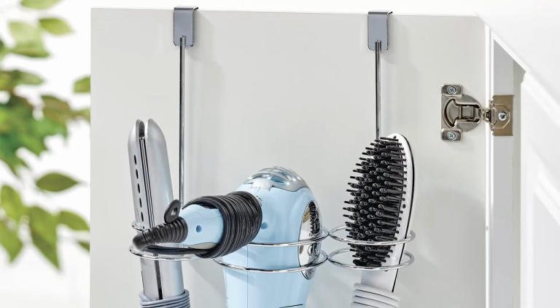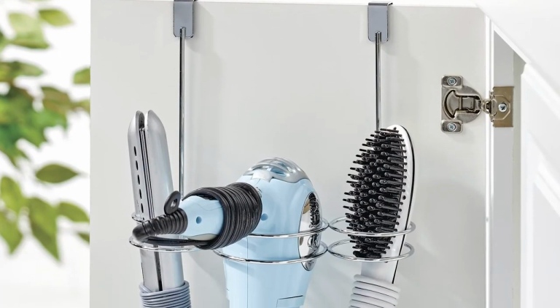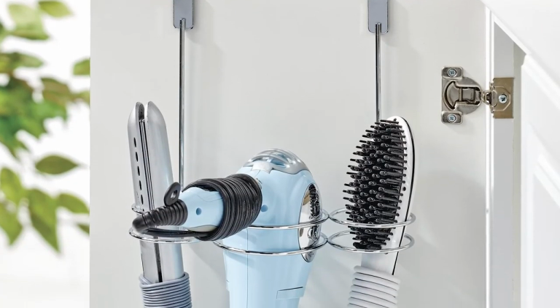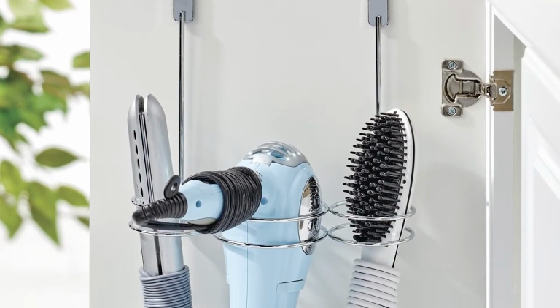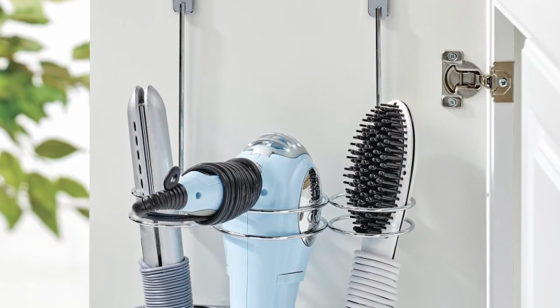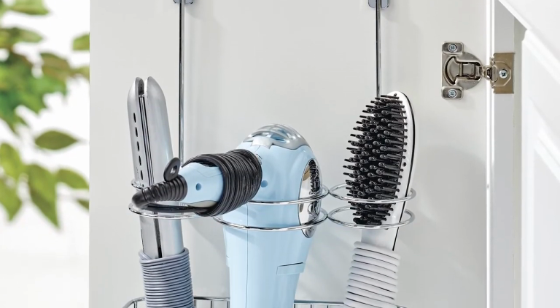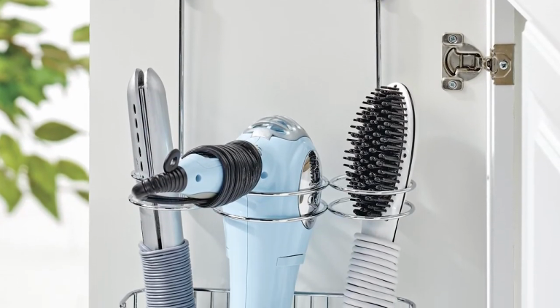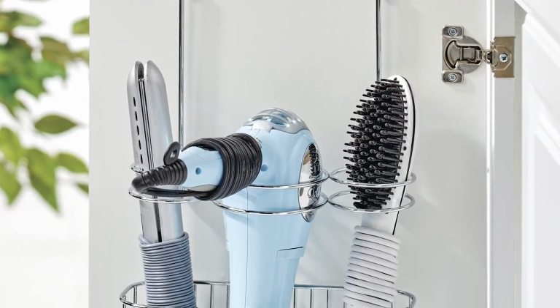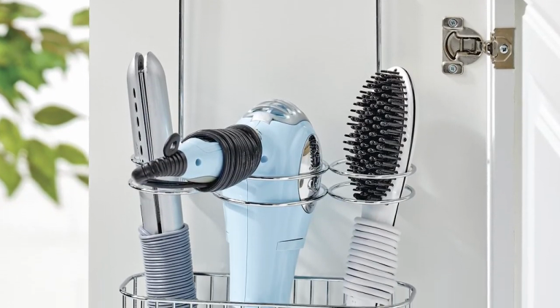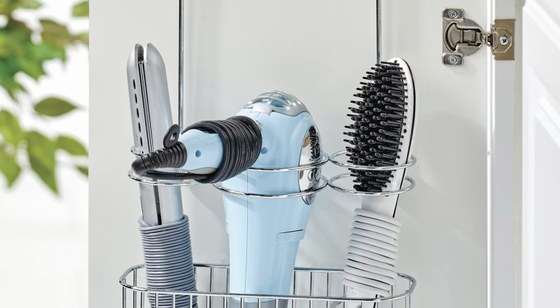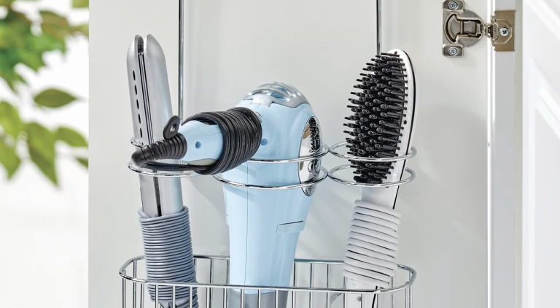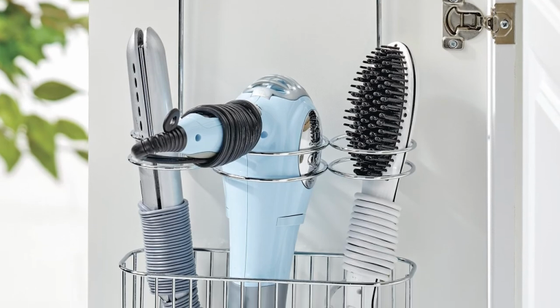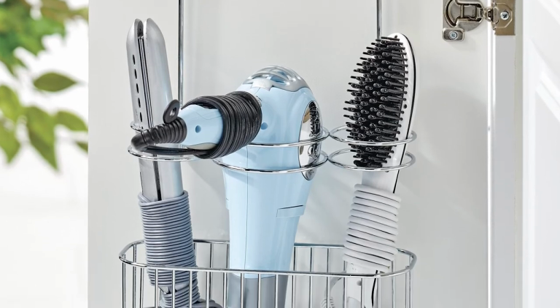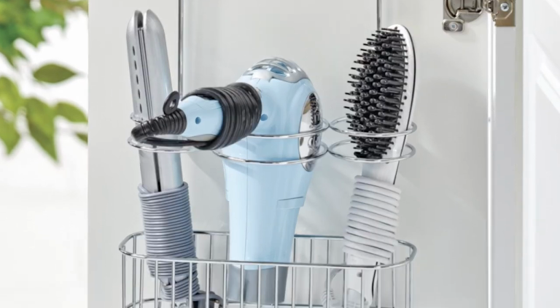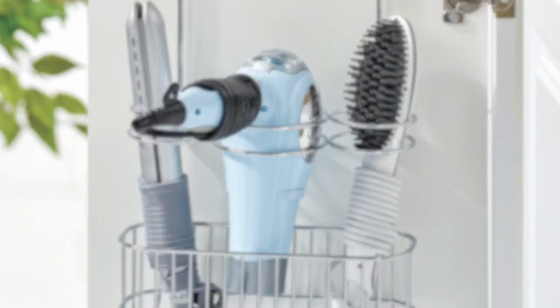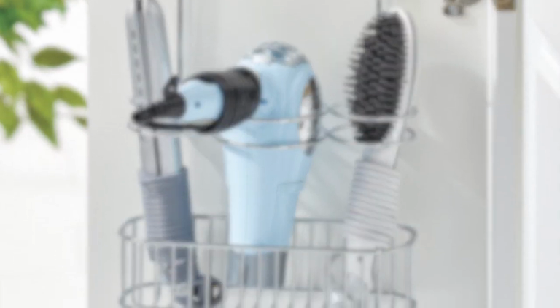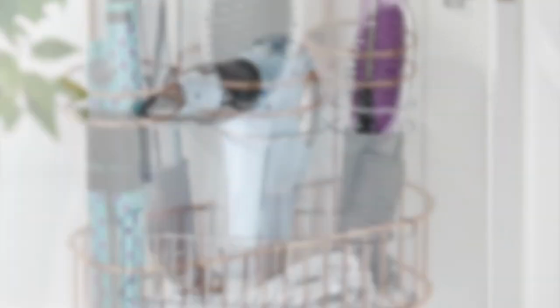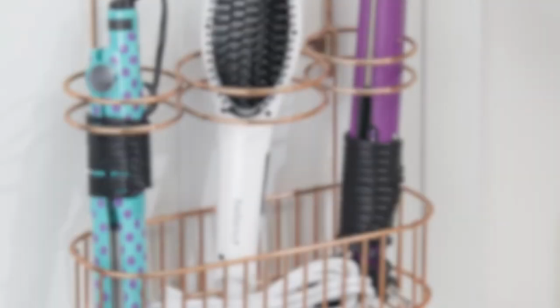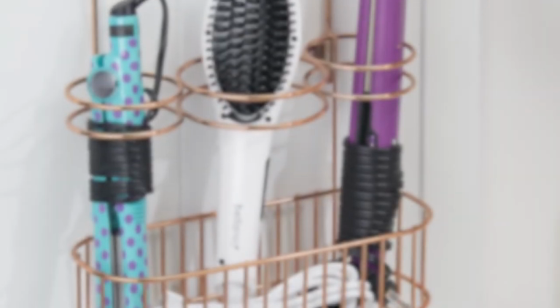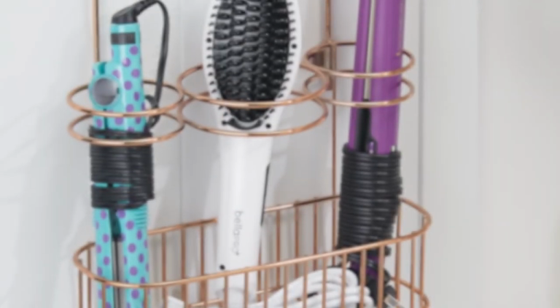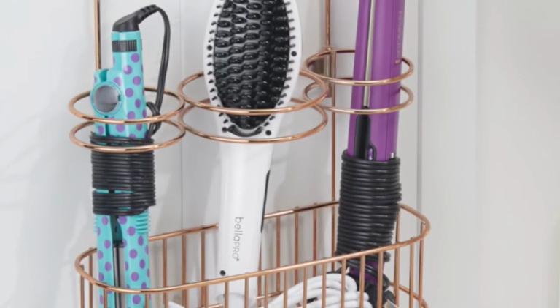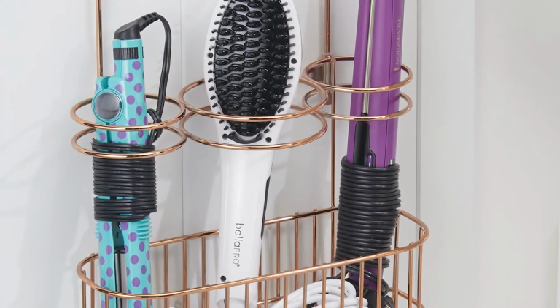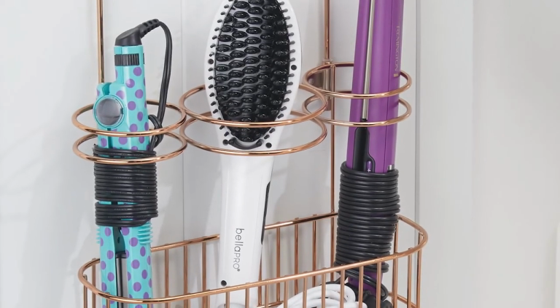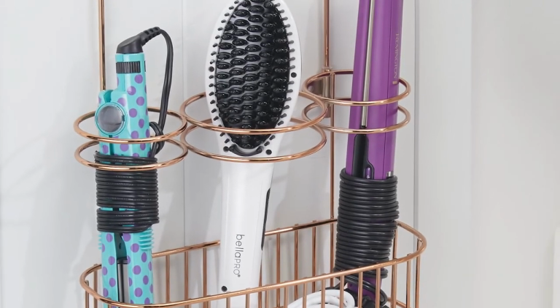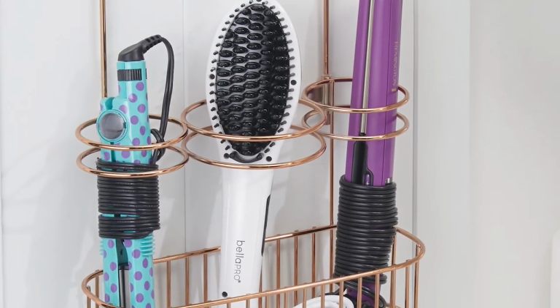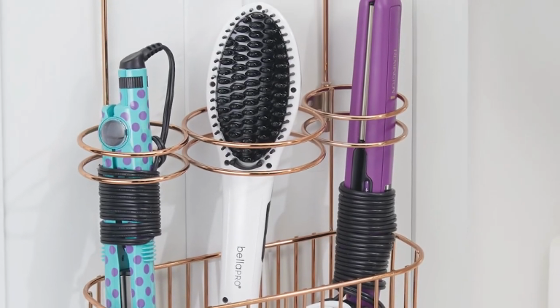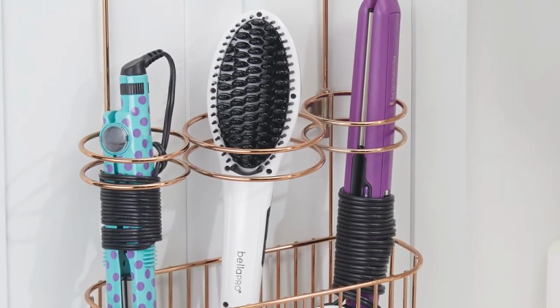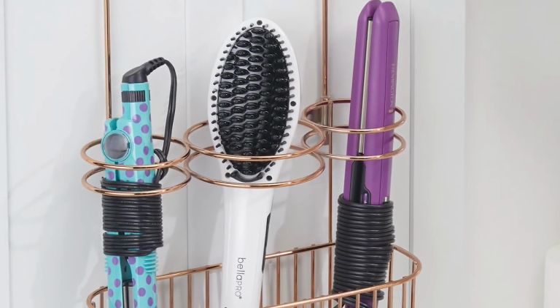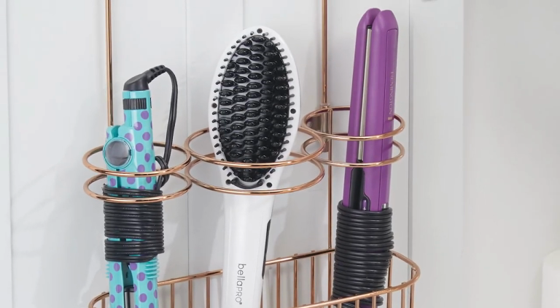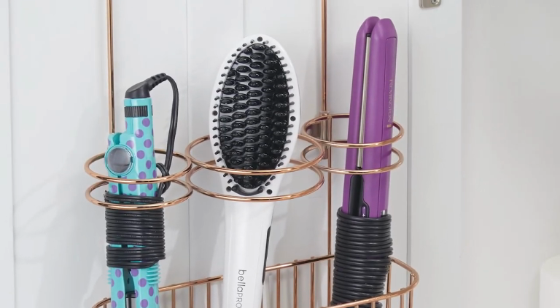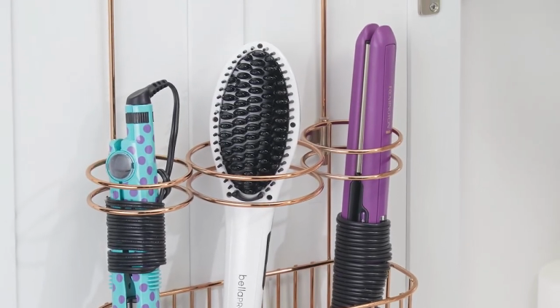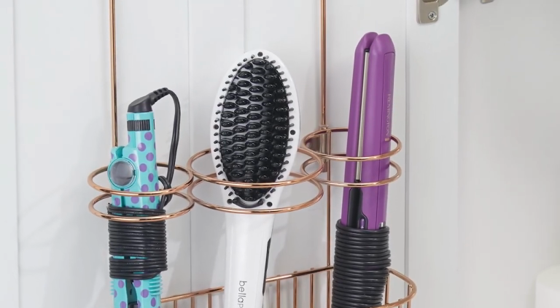Over-the-door caddies can hold blow dryers and other hair tools, shampoo, toiletries, and other essential bath items.